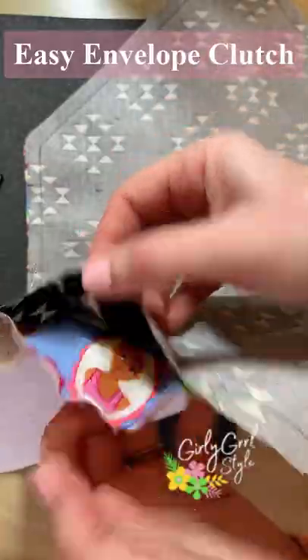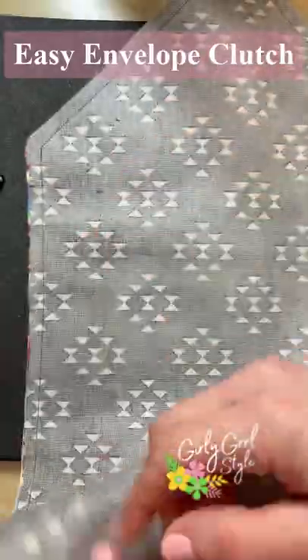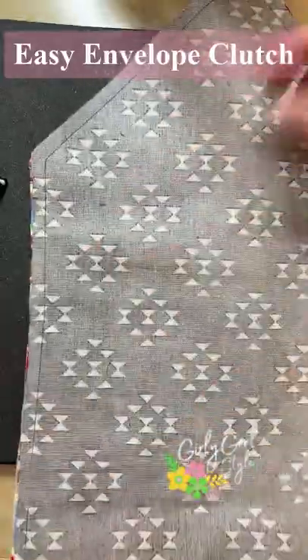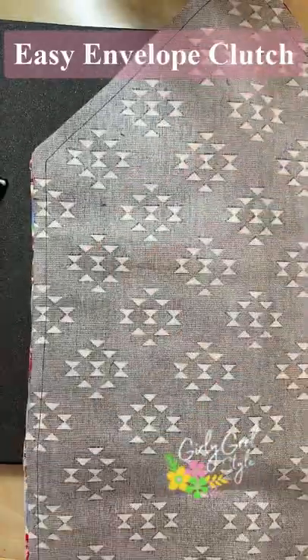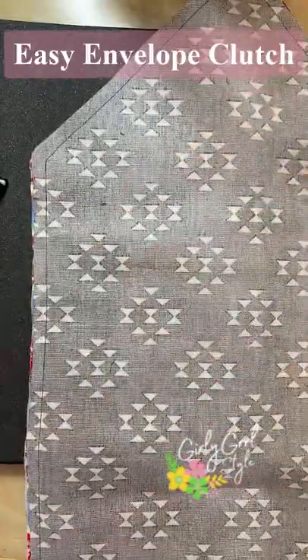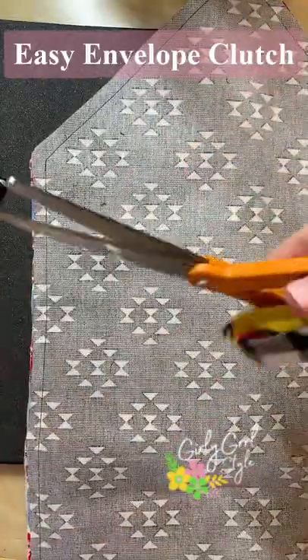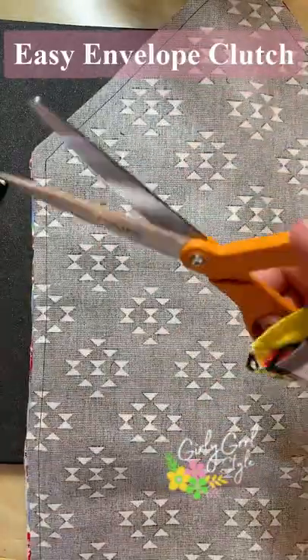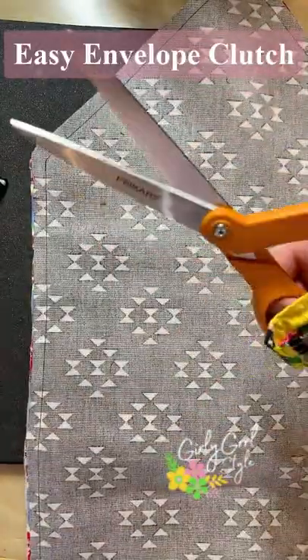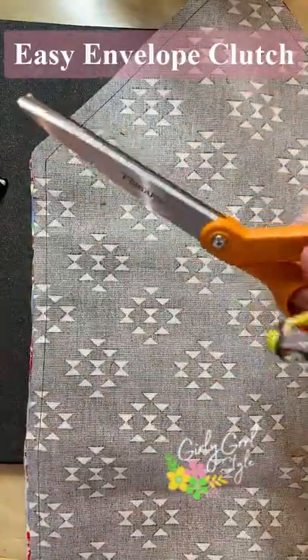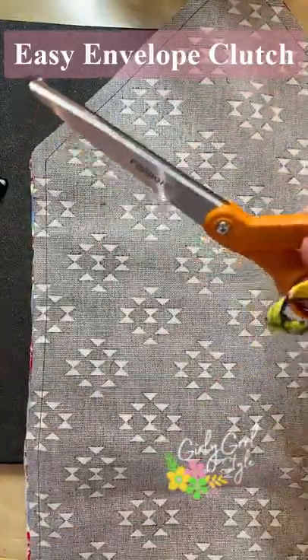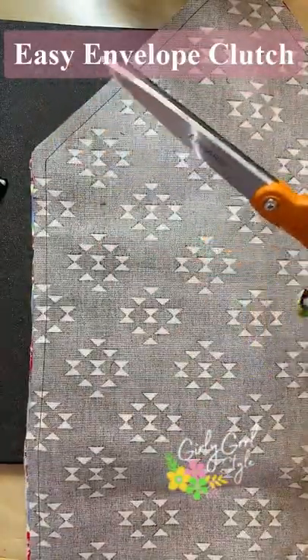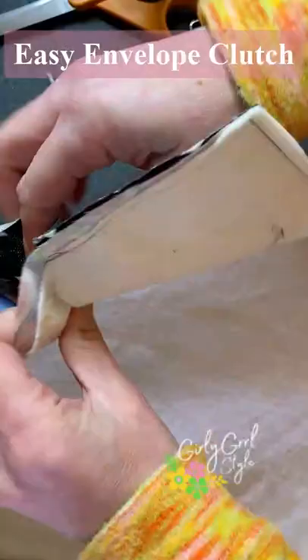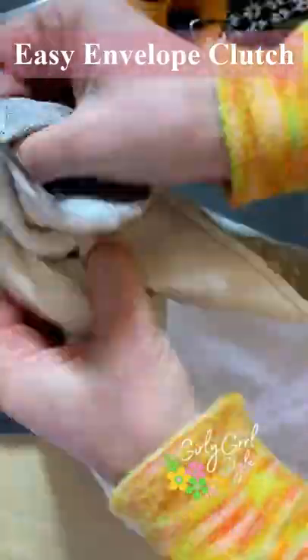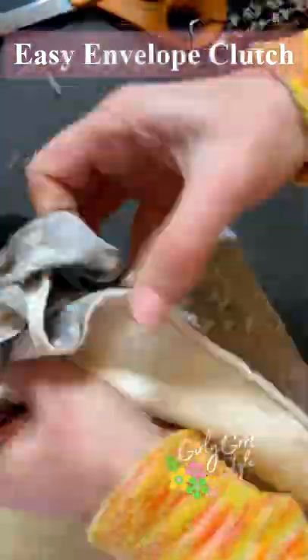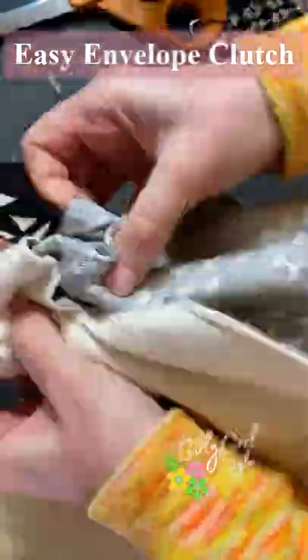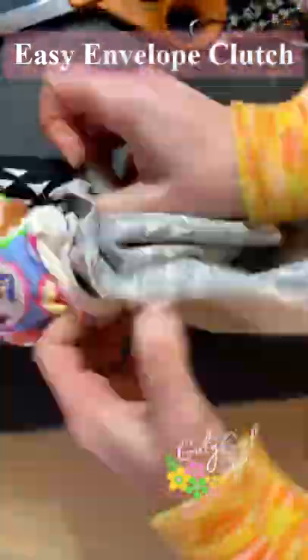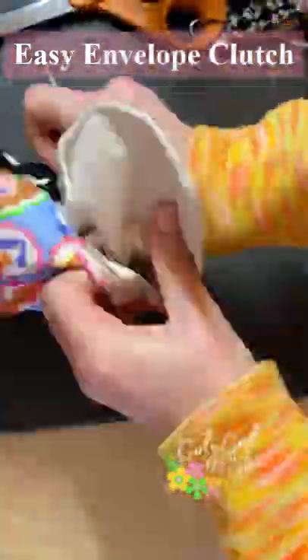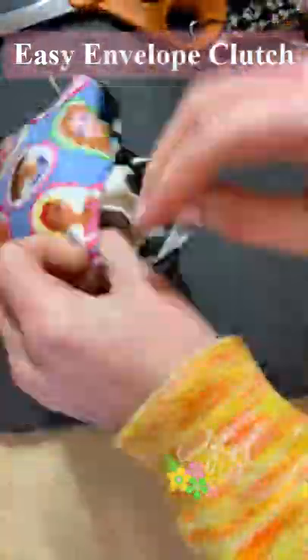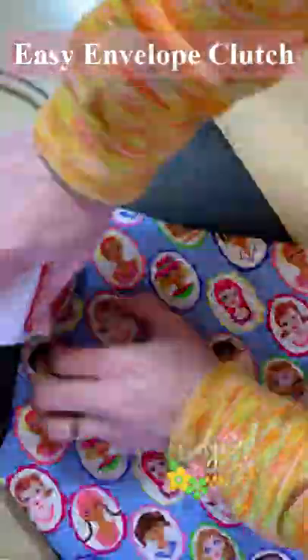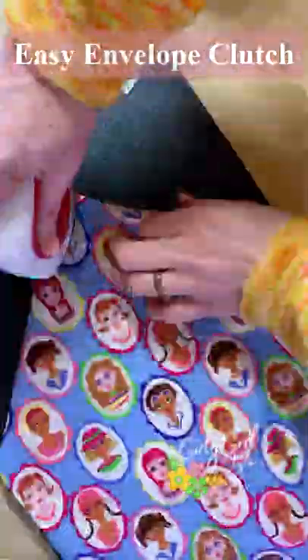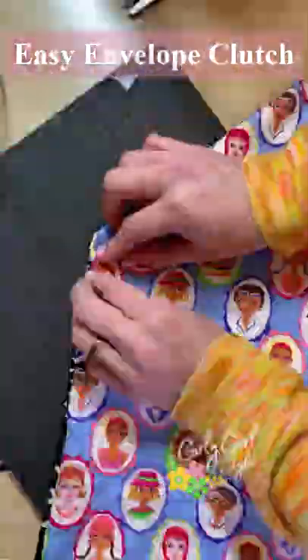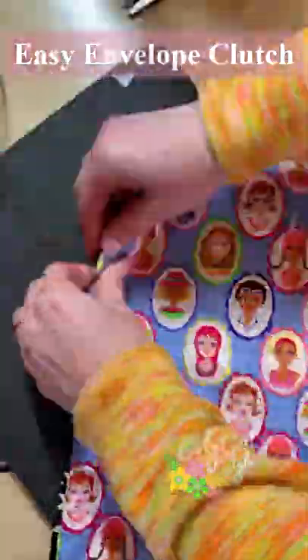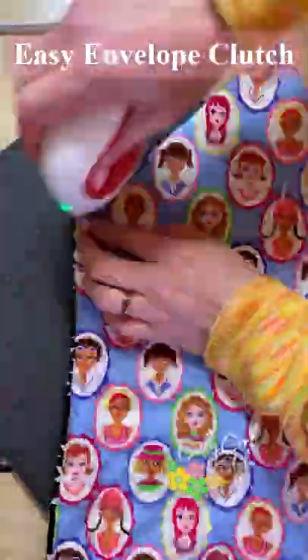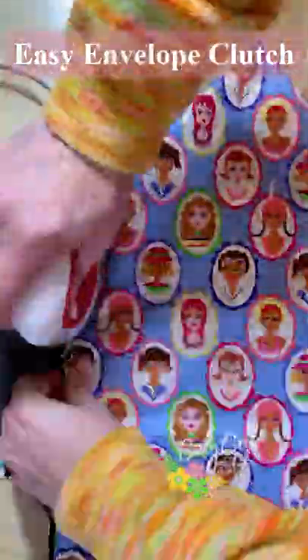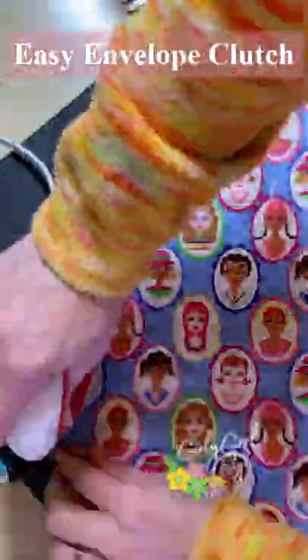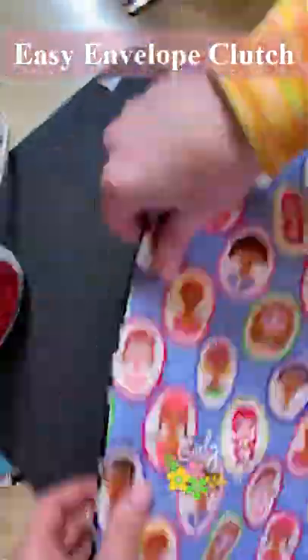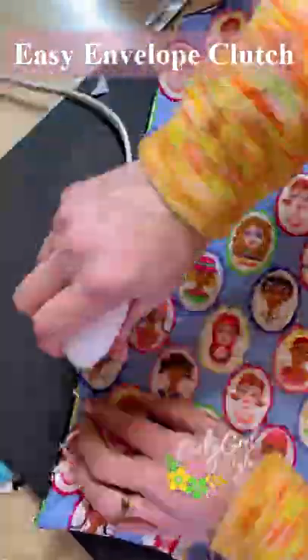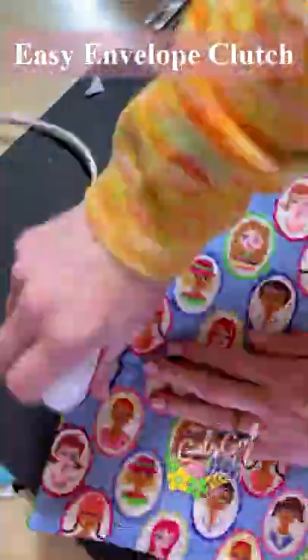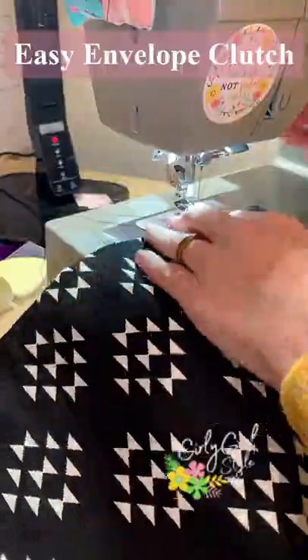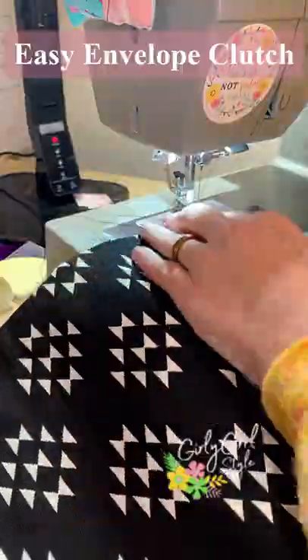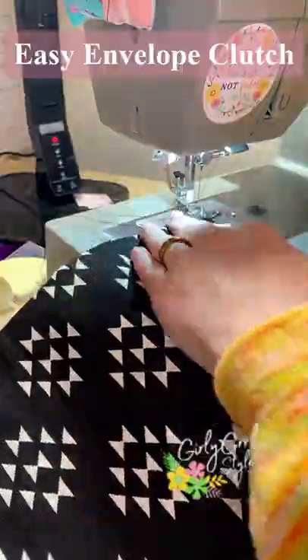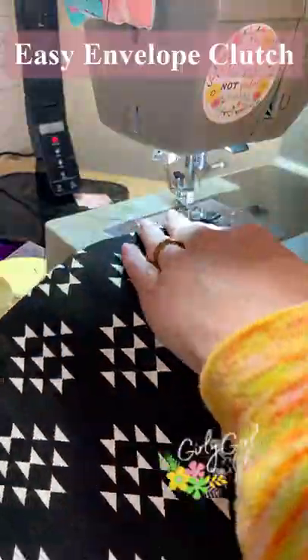Then I clipped the corners, turned right side out, and then gave it a really good press. After I top stitched all the way around.